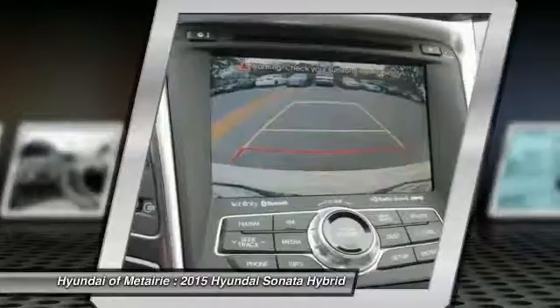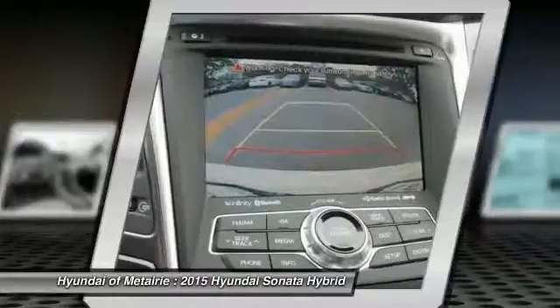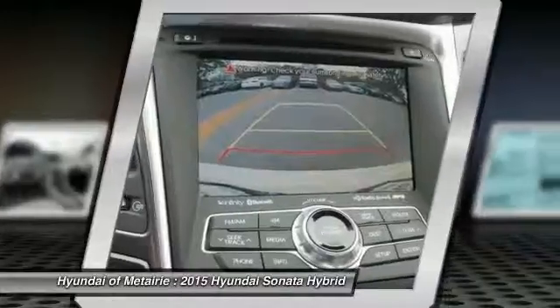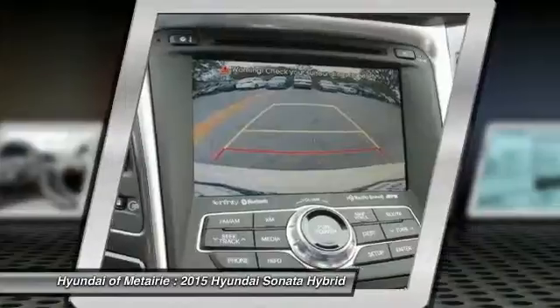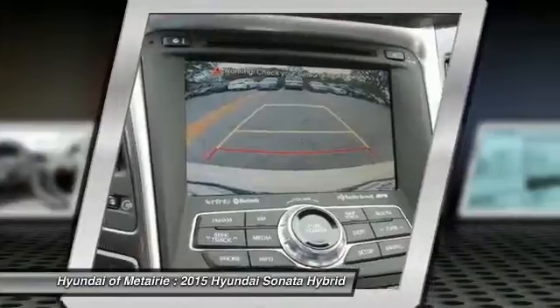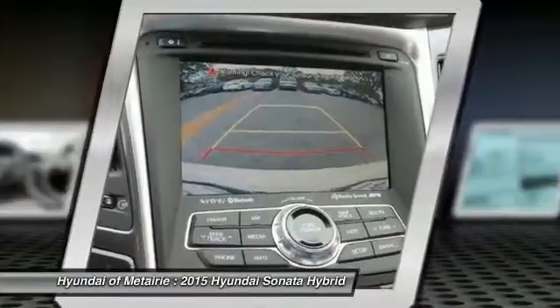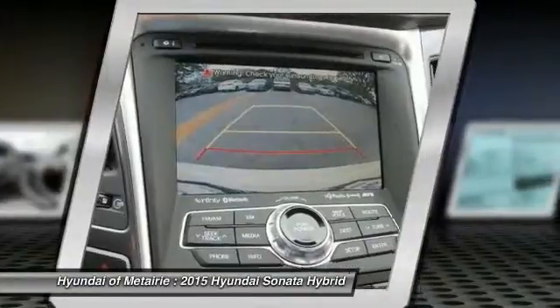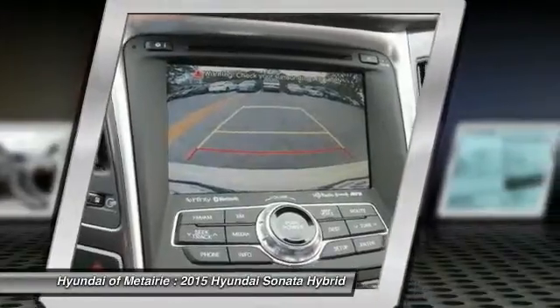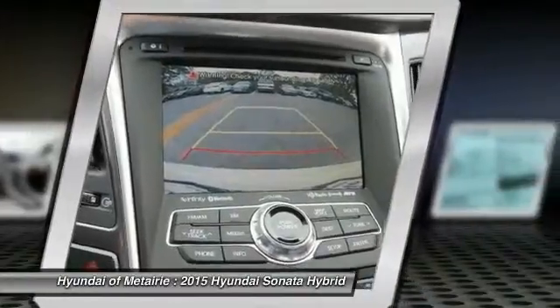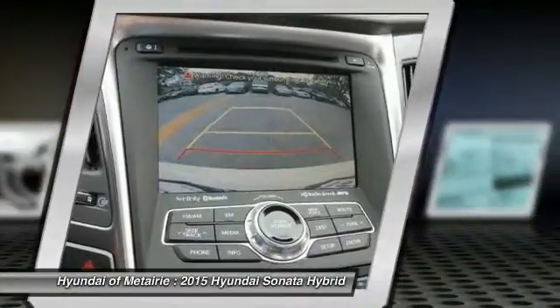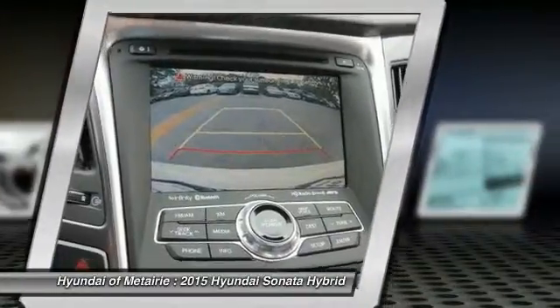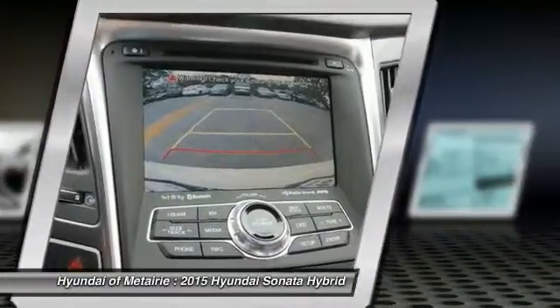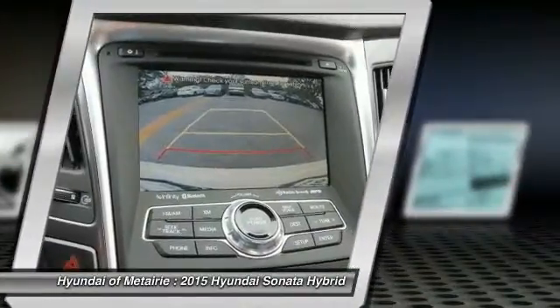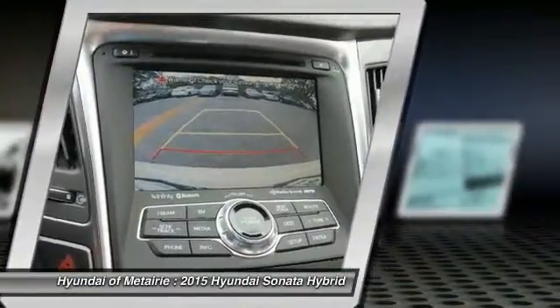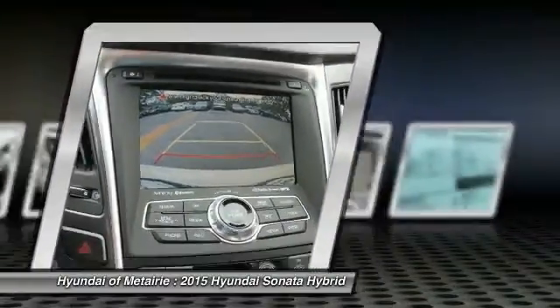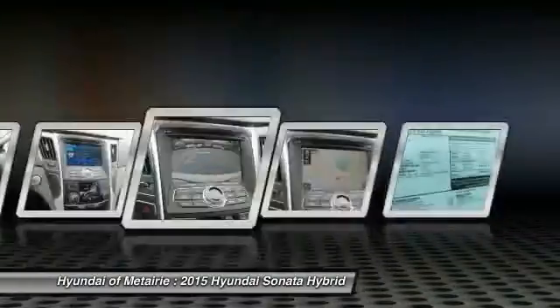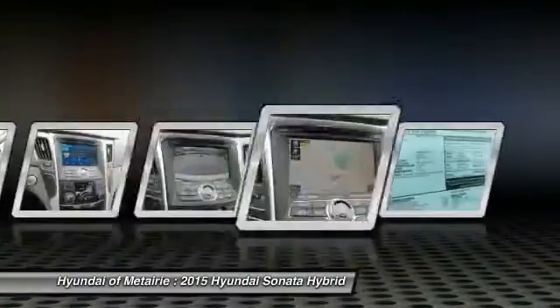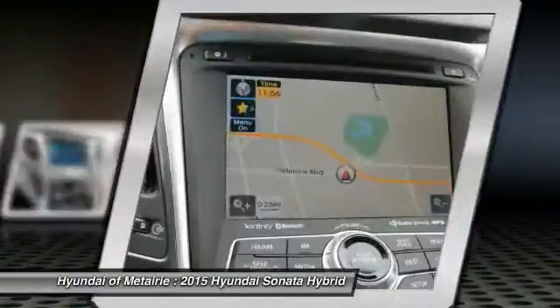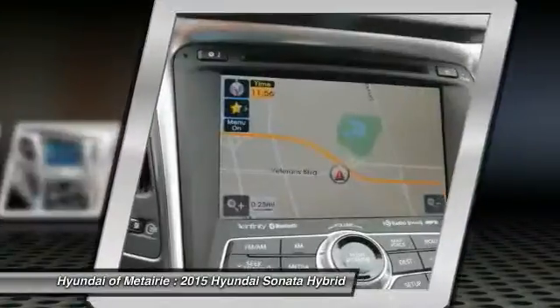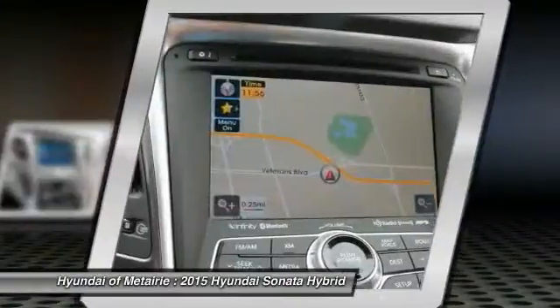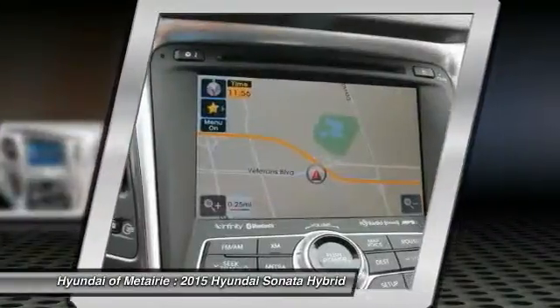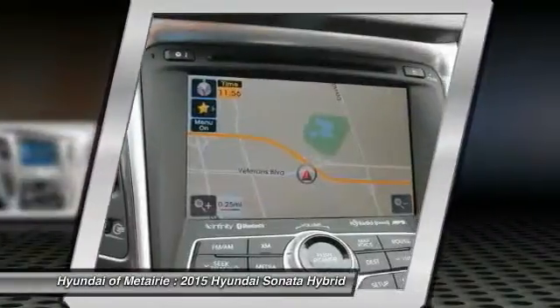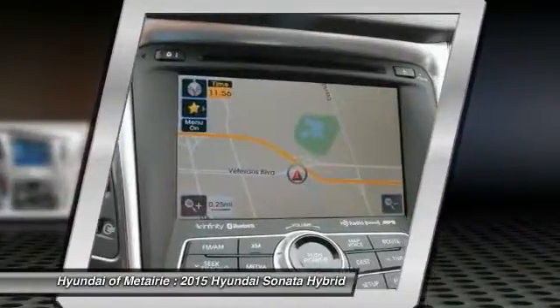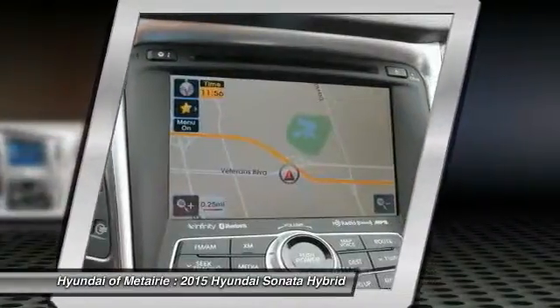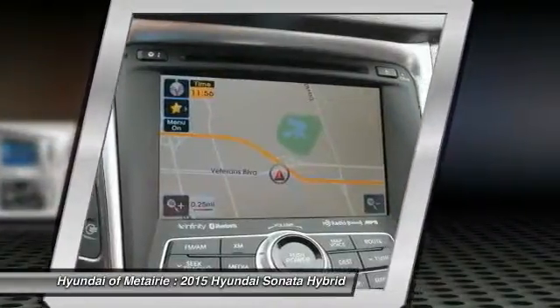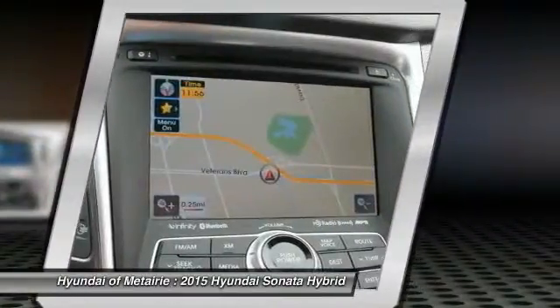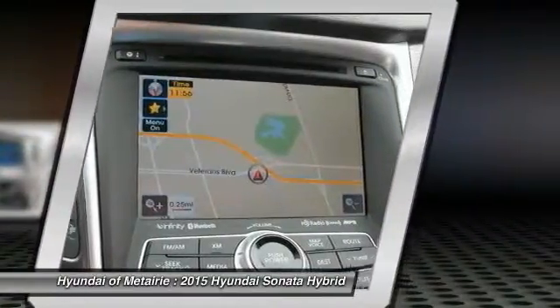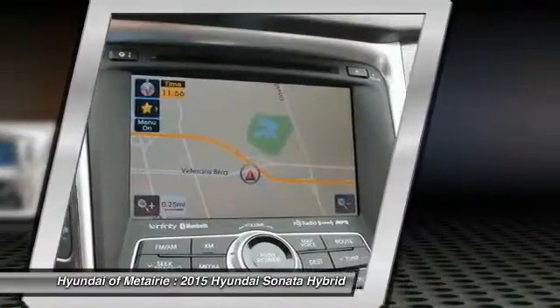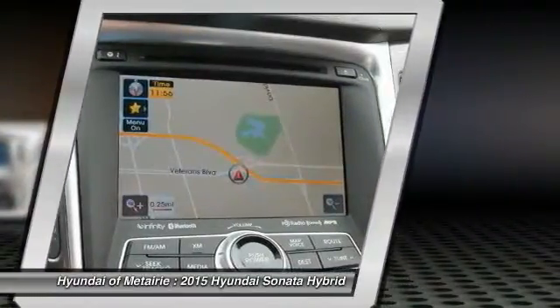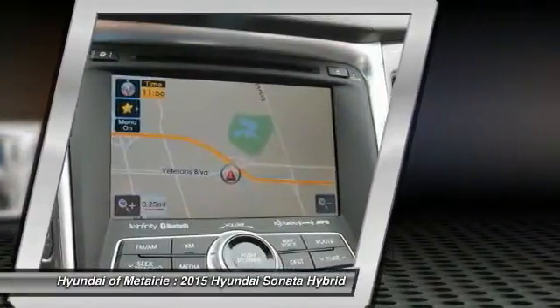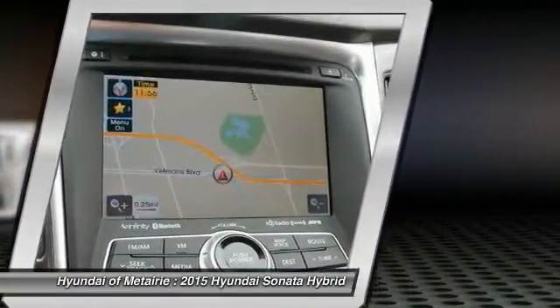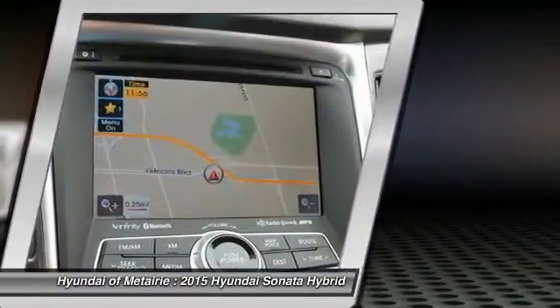Auto-dimming rear view mirror, PPO, aluminum wheels. Come take a test drive today.